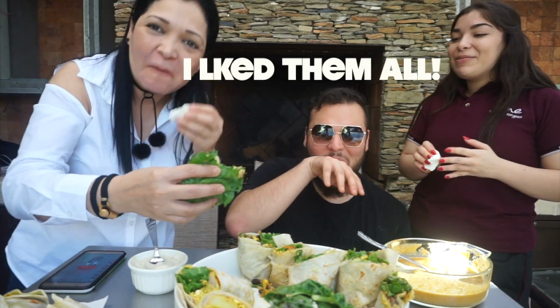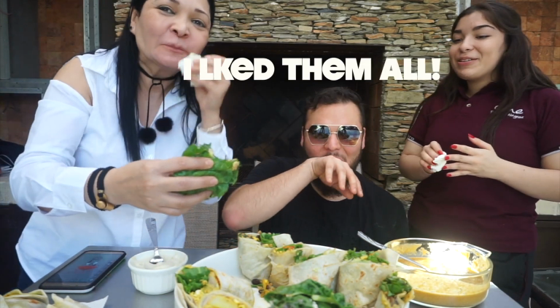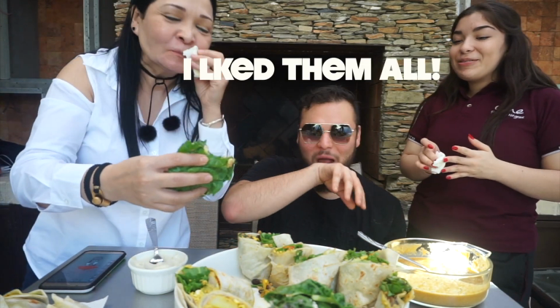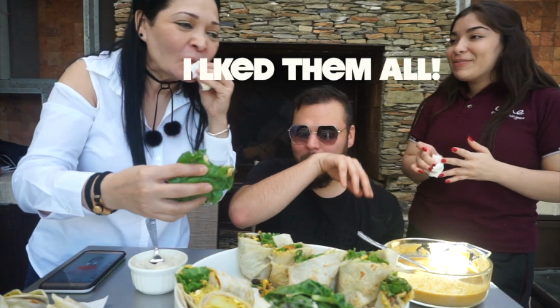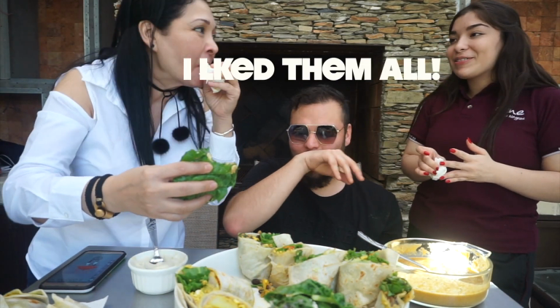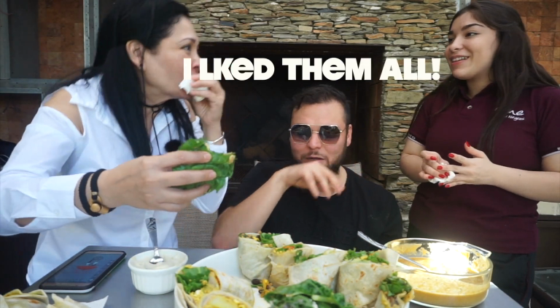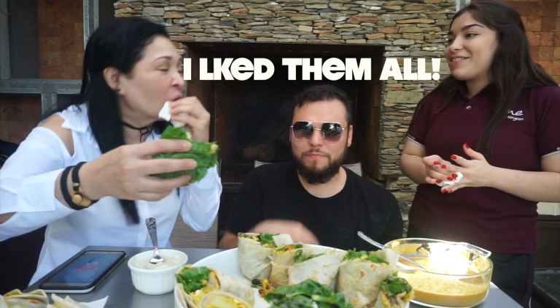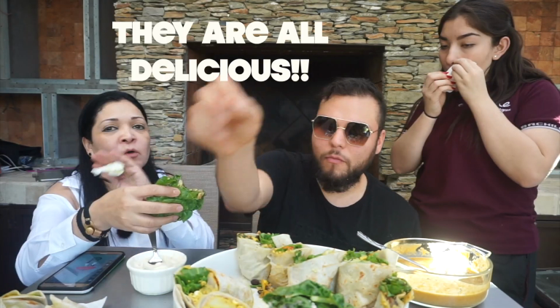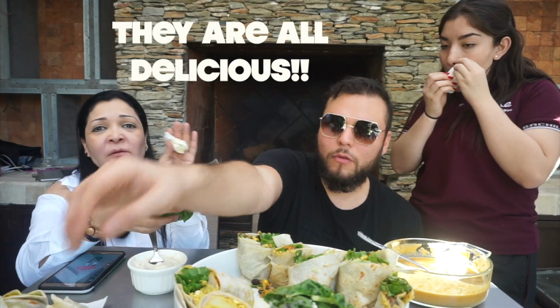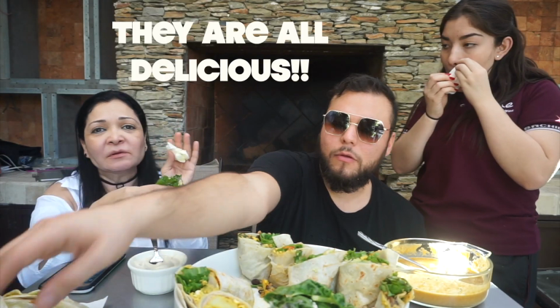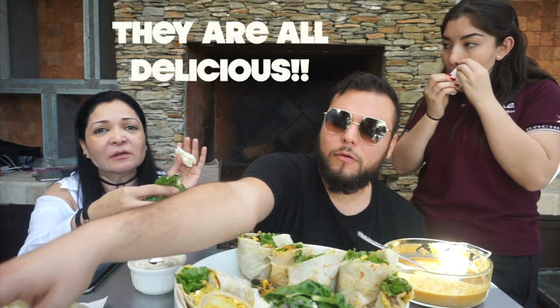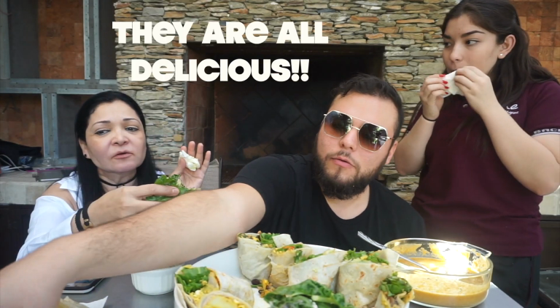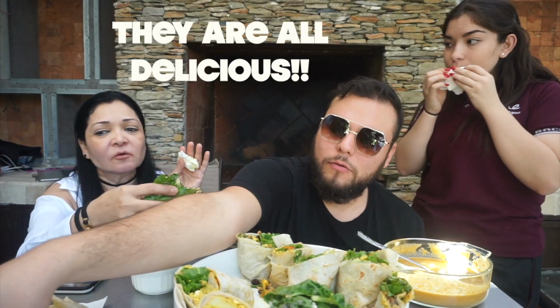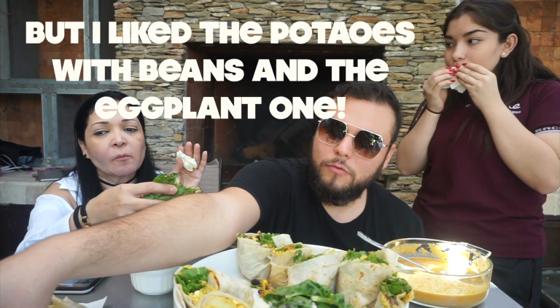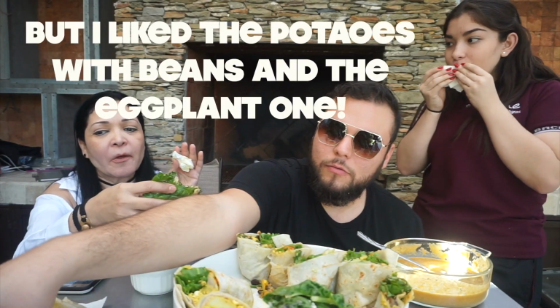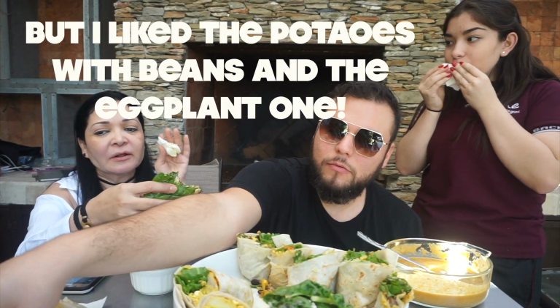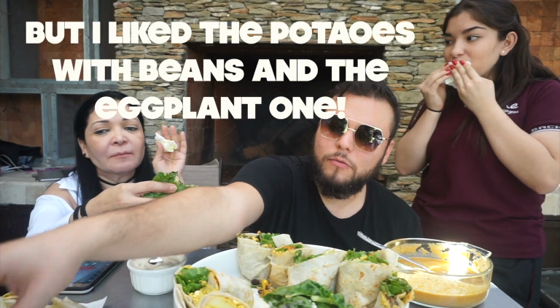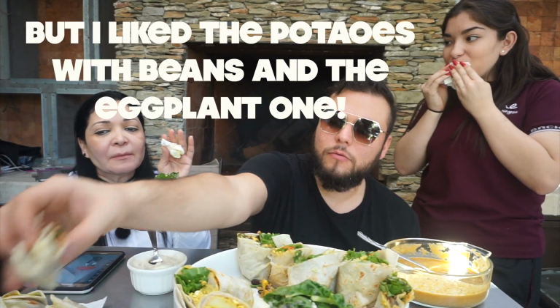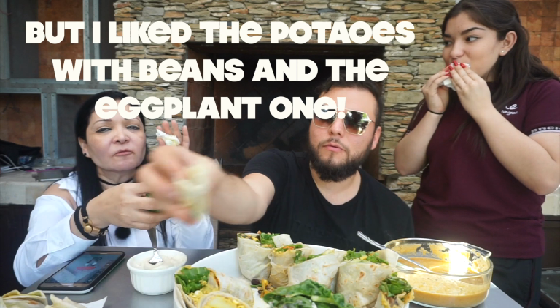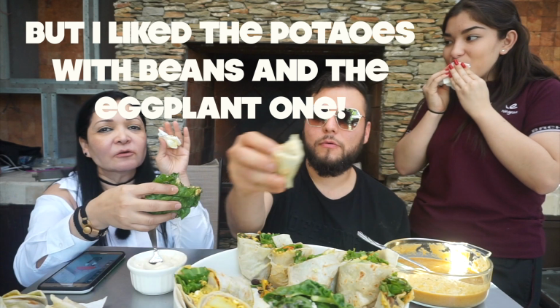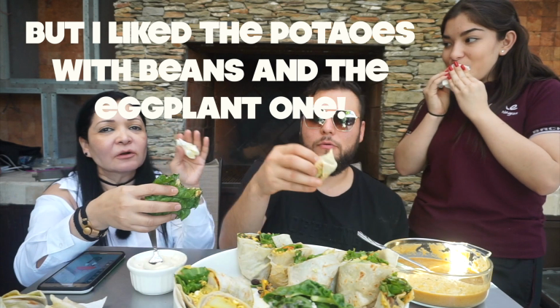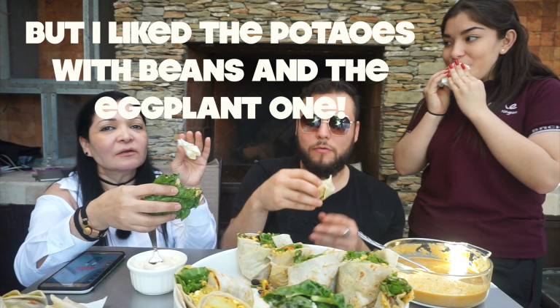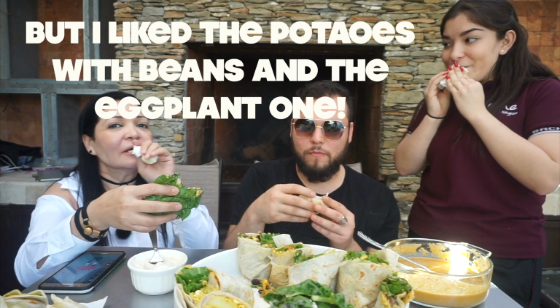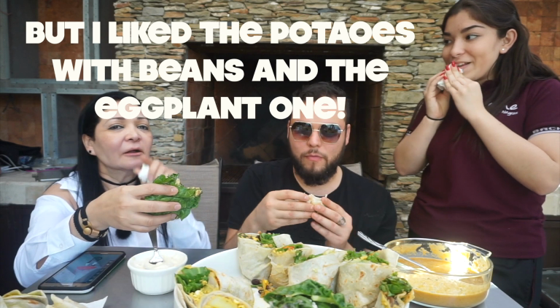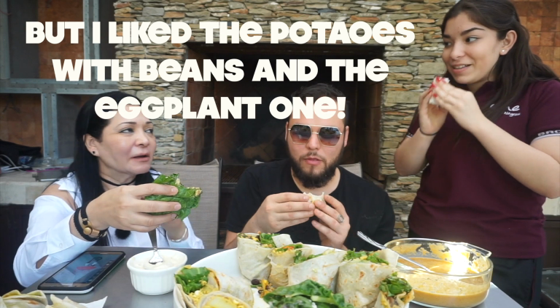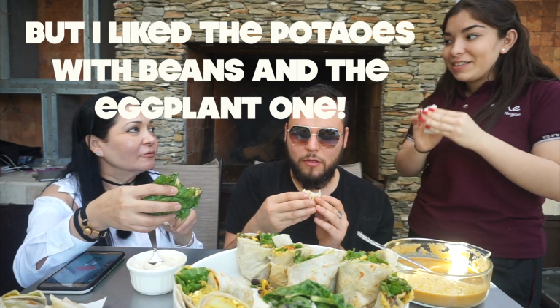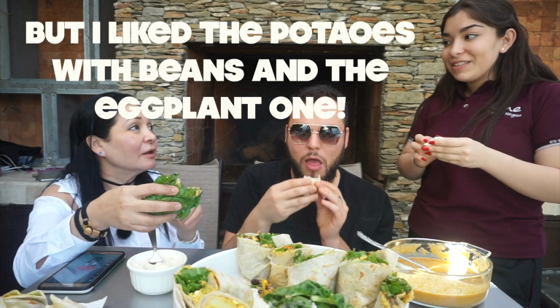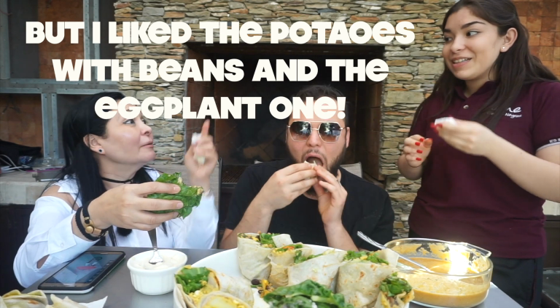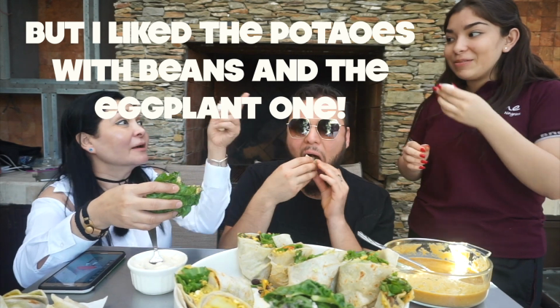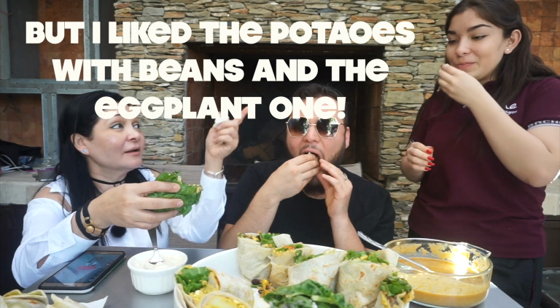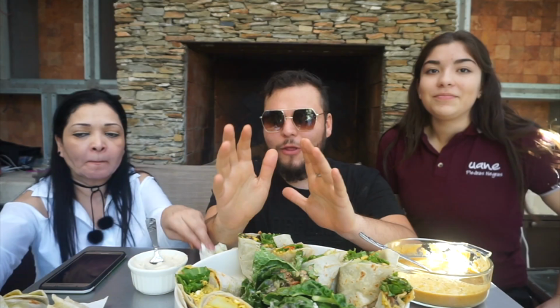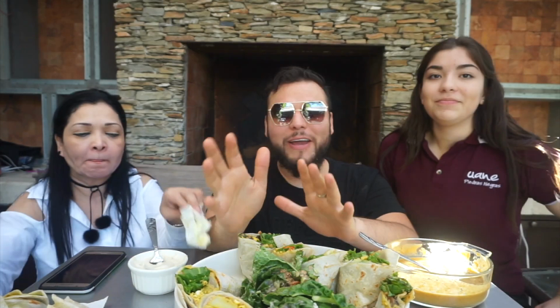A mí todos me gustaron — todos son muy deliciosos. También el de papas con frijoles y el de garbanzo. El de berenjena.